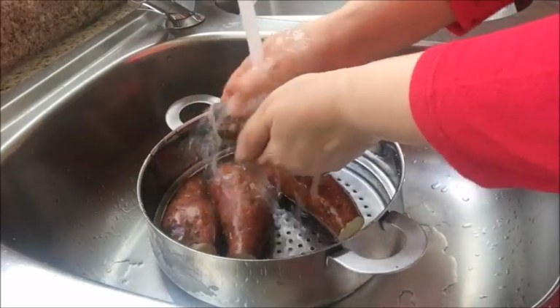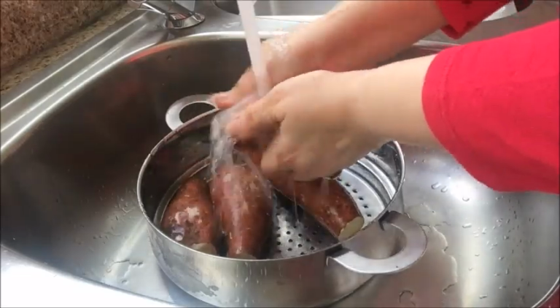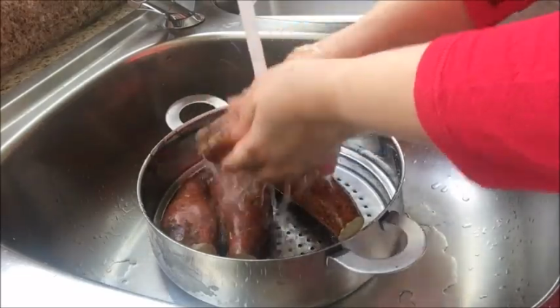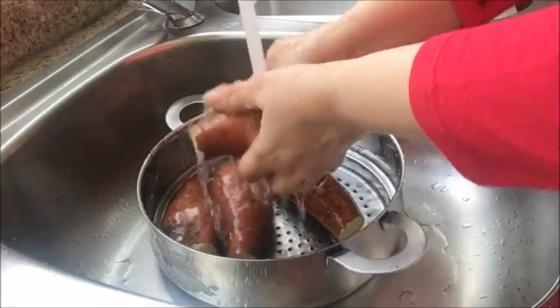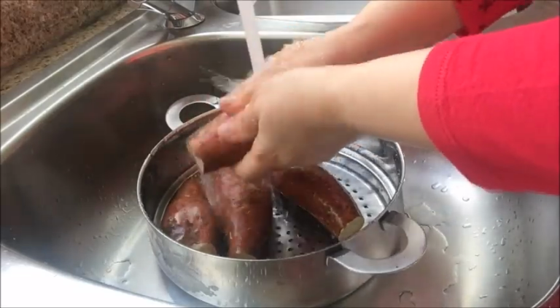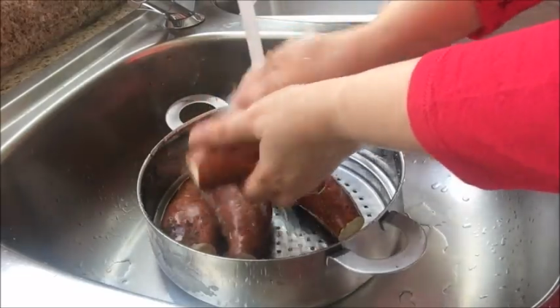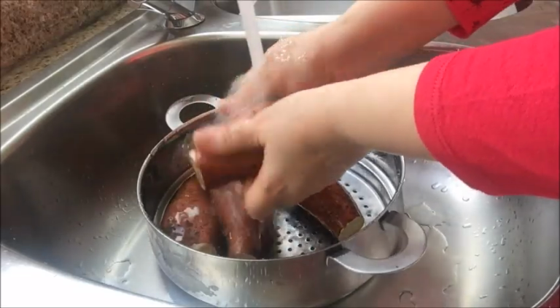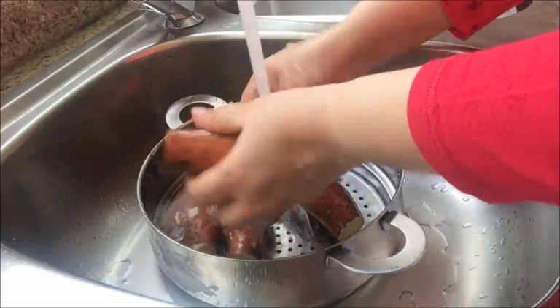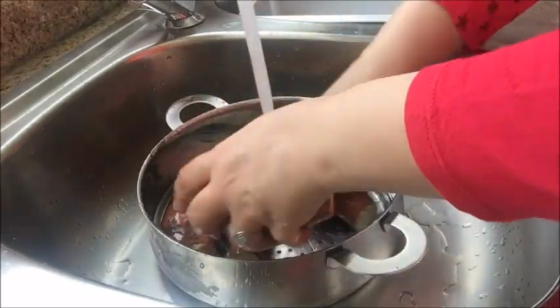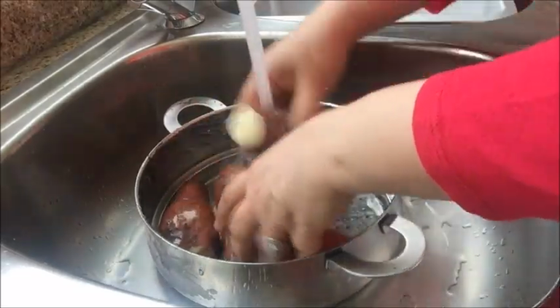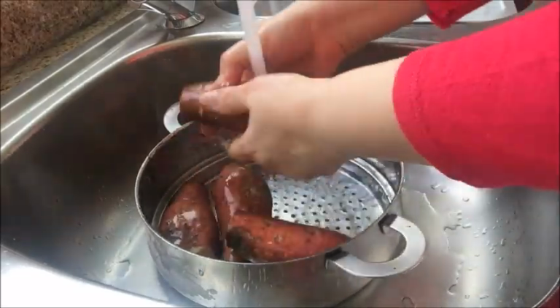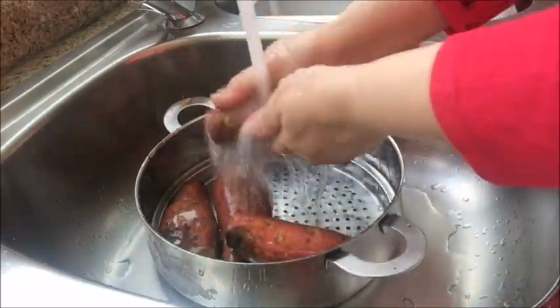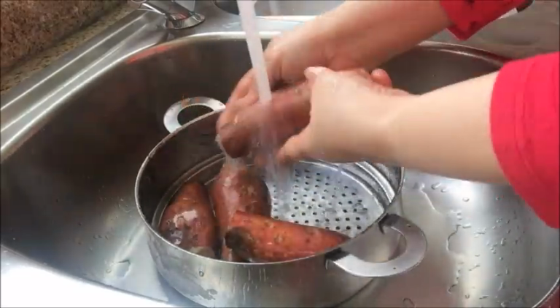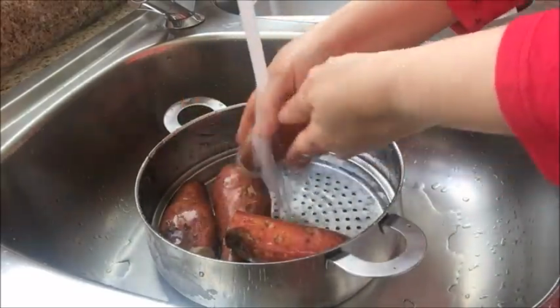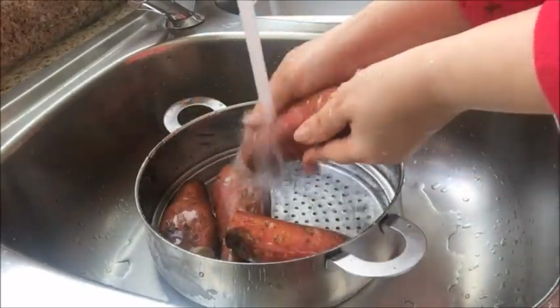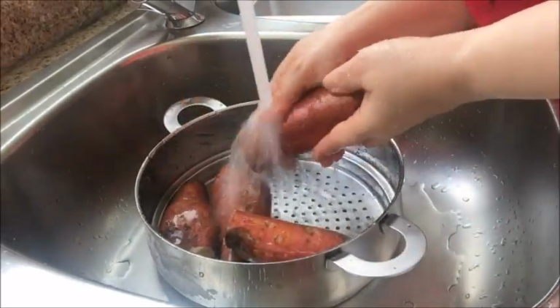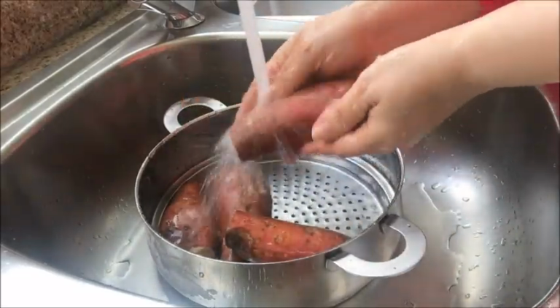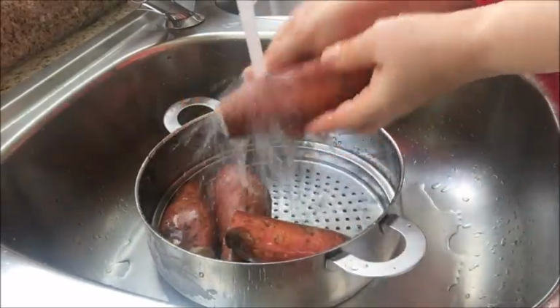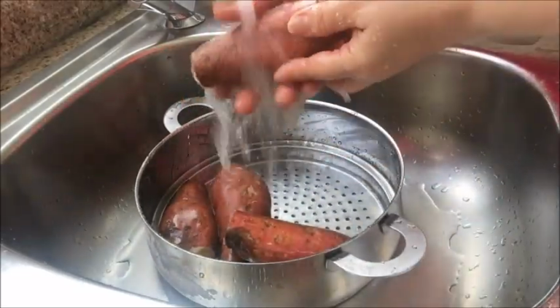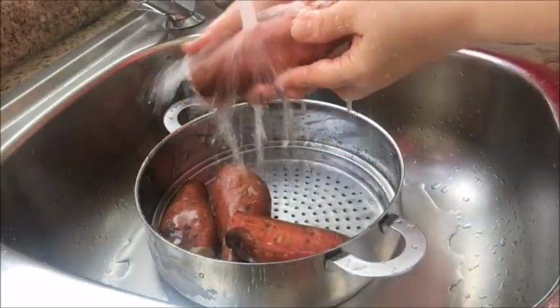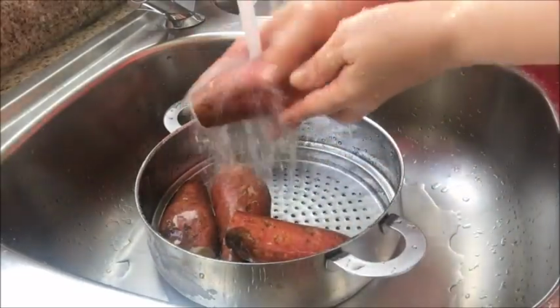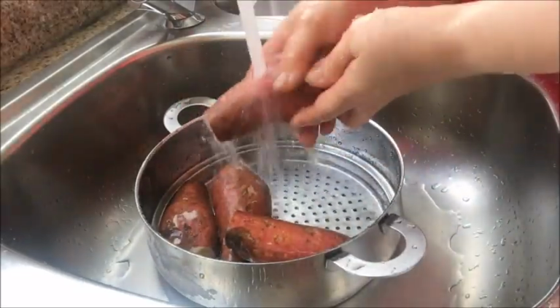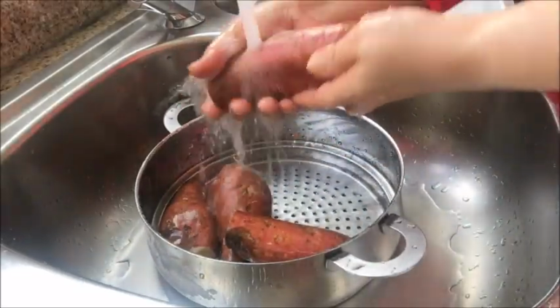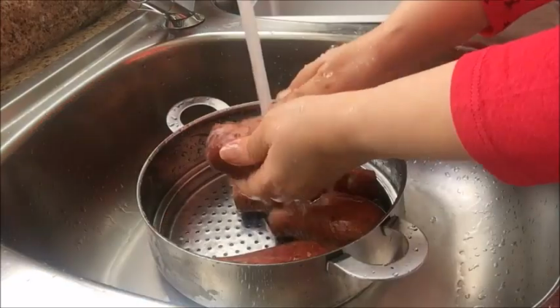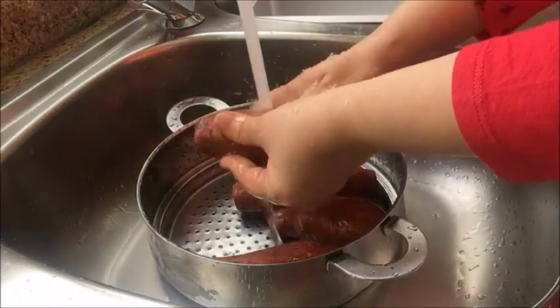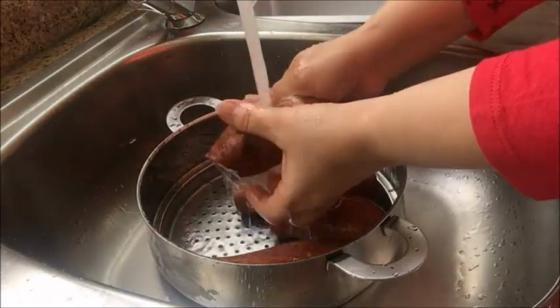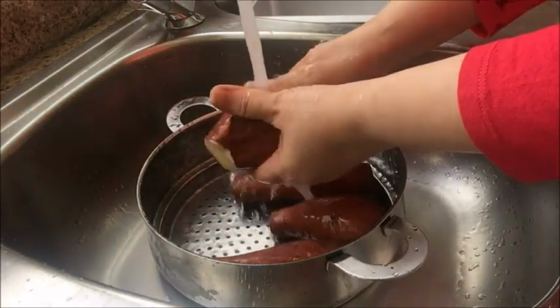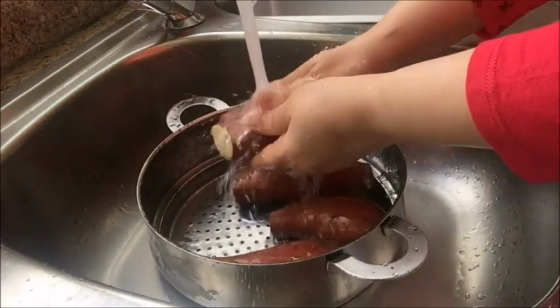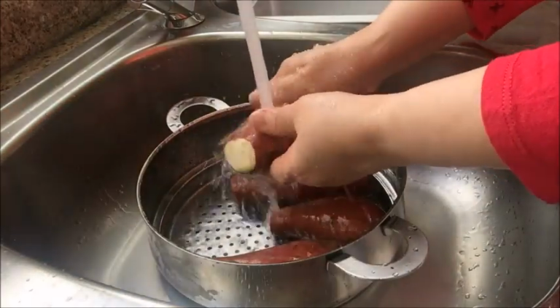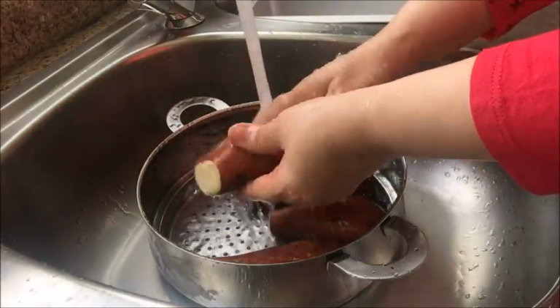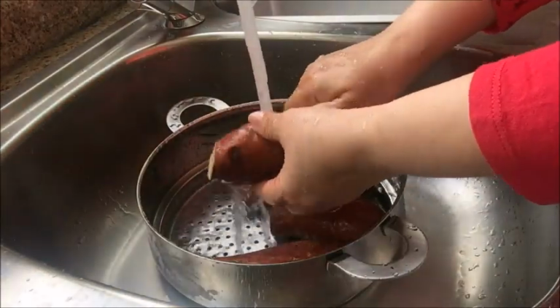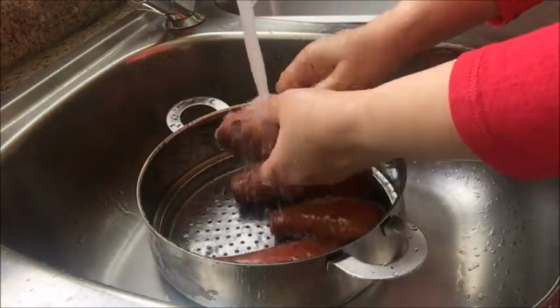I am washing the sweet potatoes very well to remove all the dirt stuck on it.